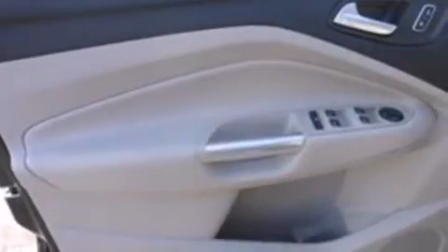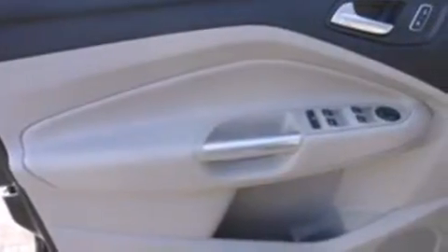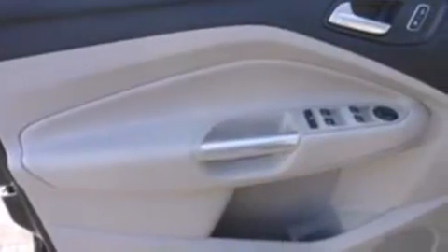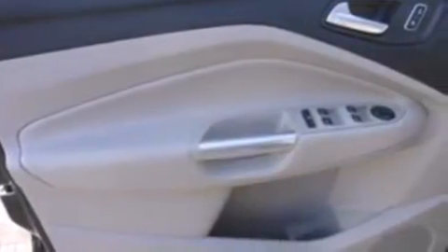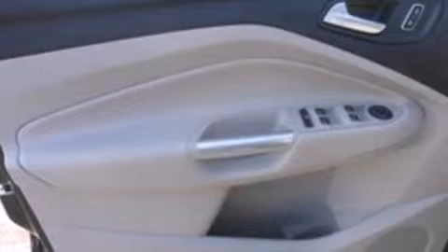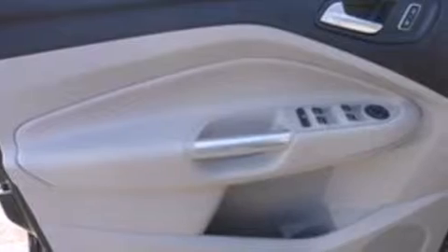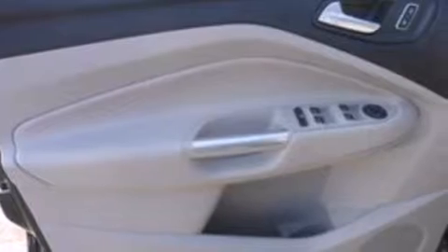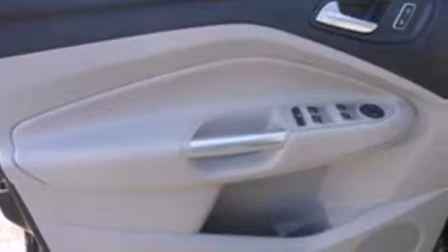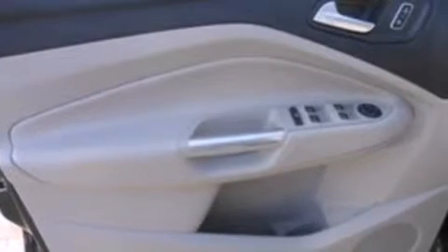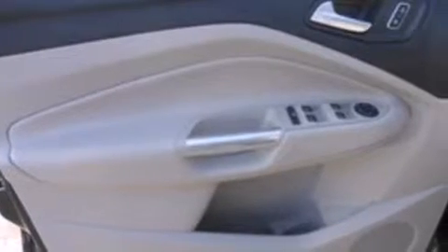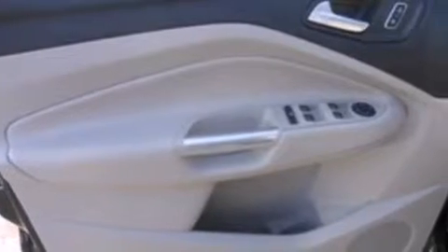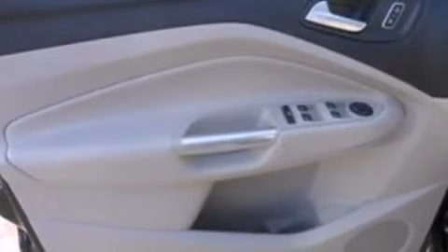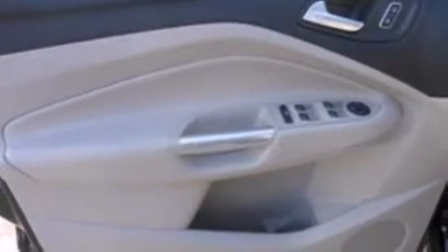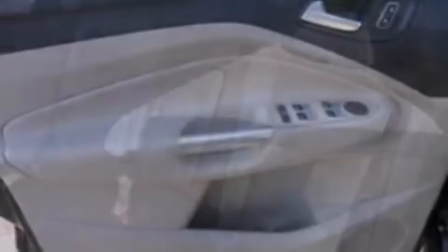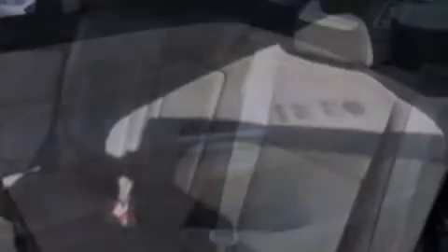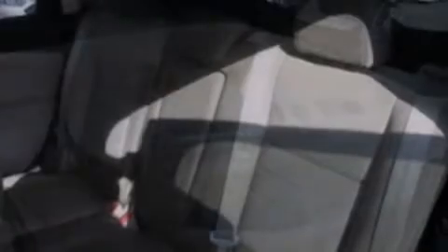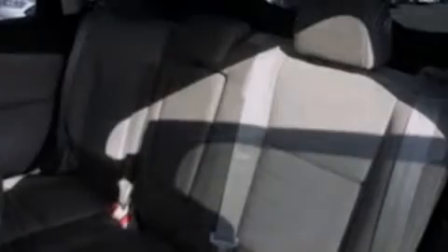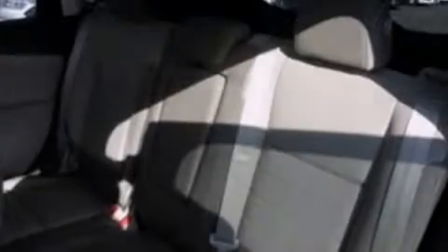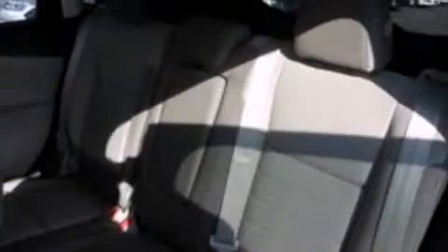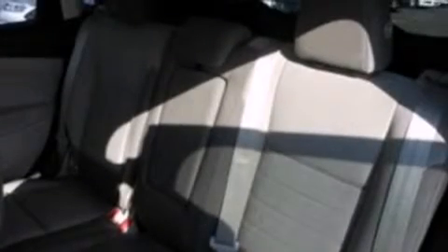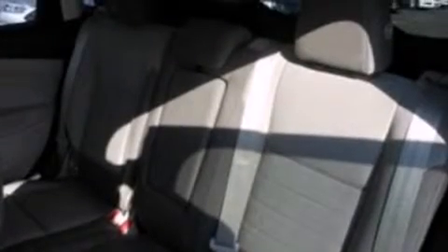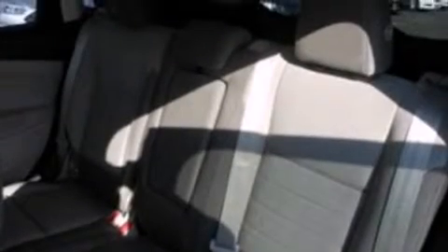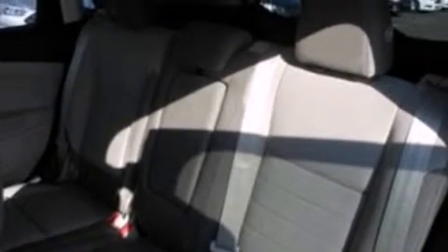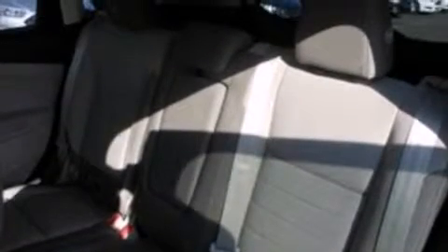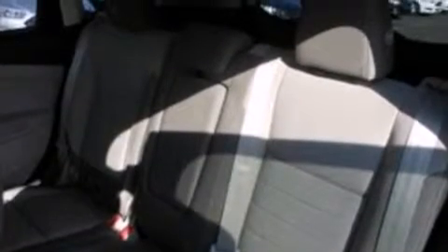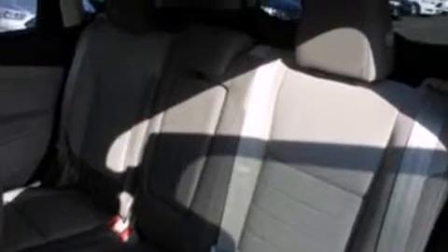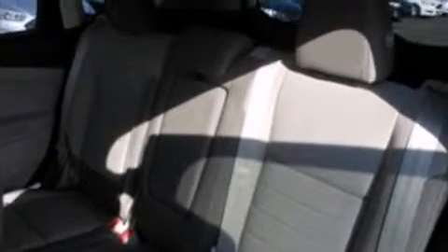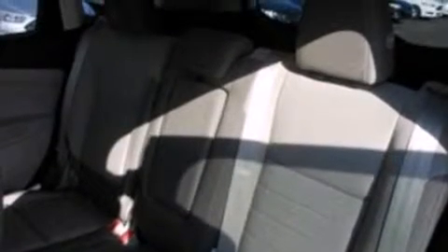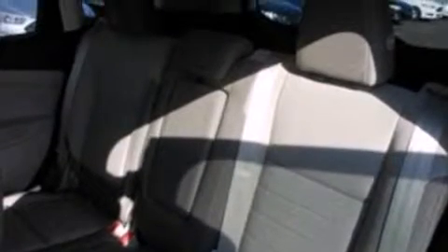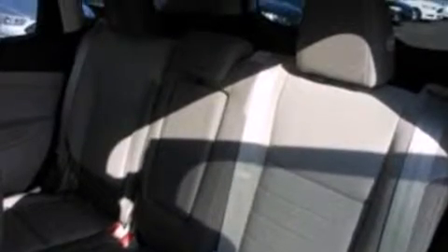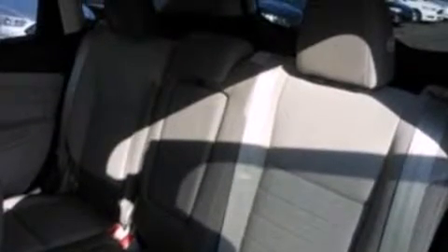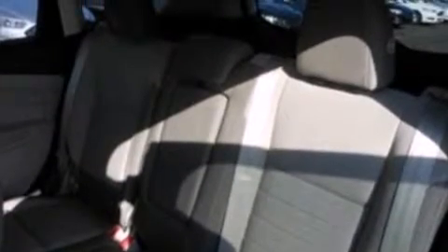Also included are full-power accessories, dusk-sensing headlights, a keyless entry system, and air conditioning.